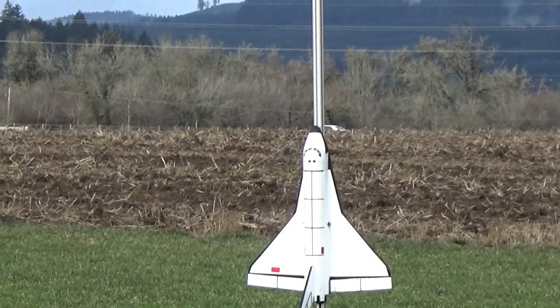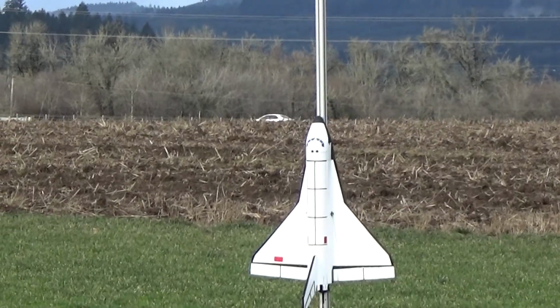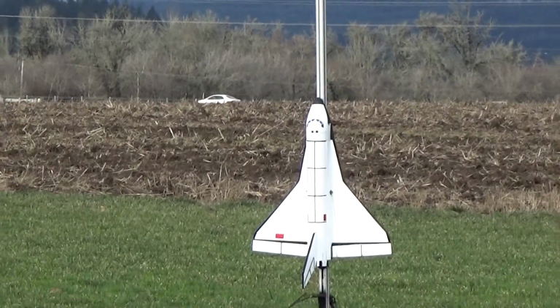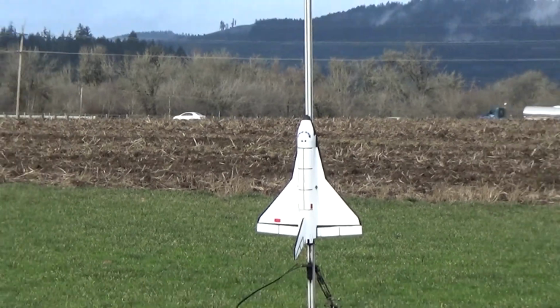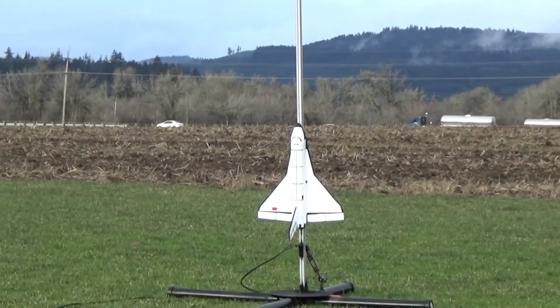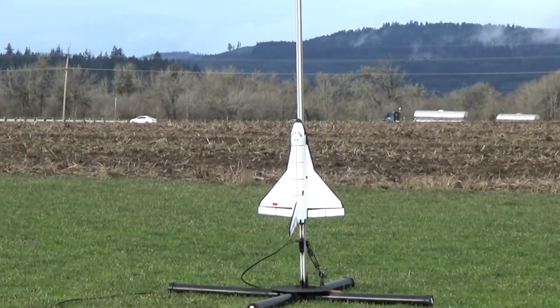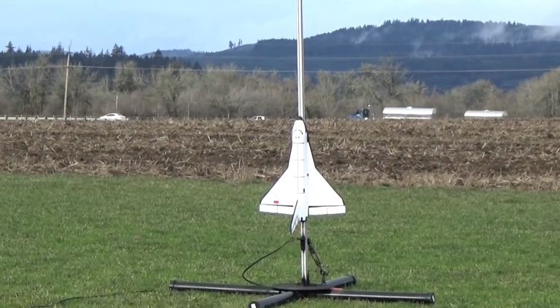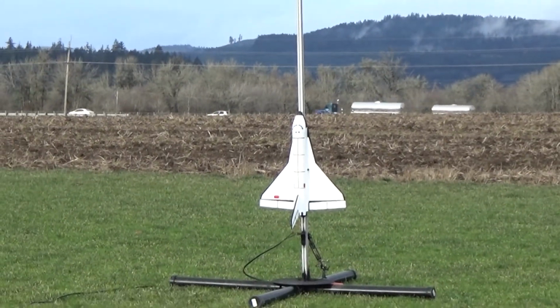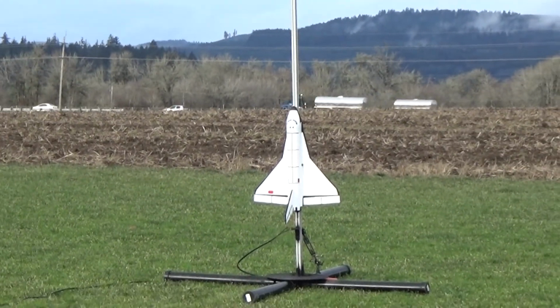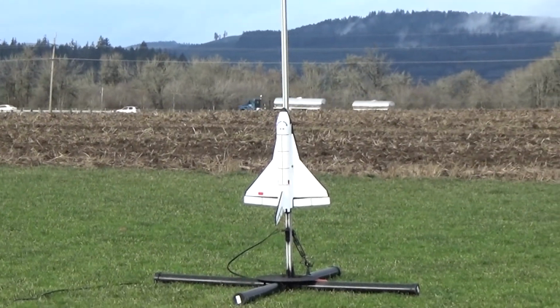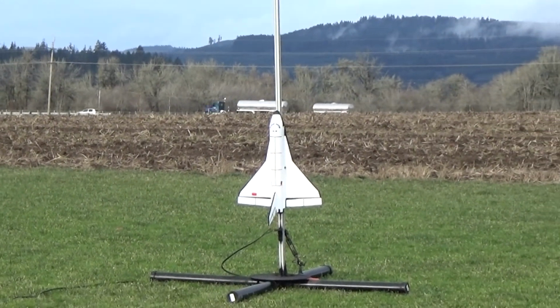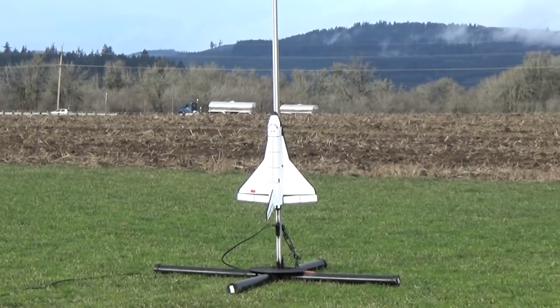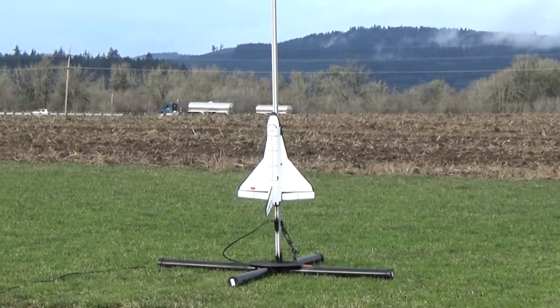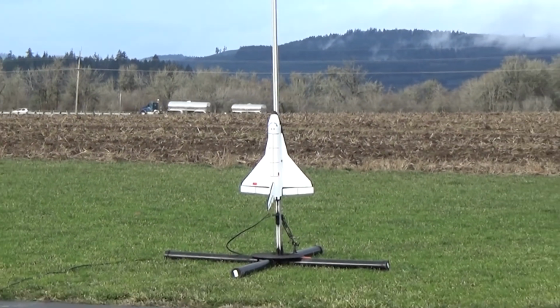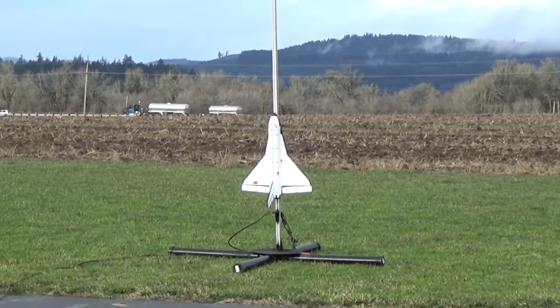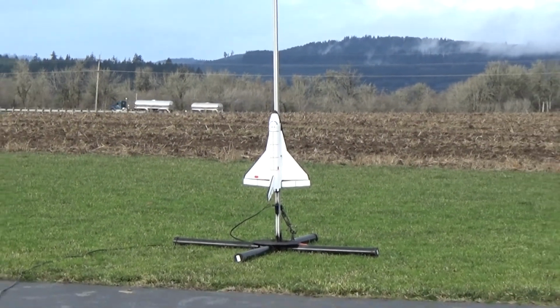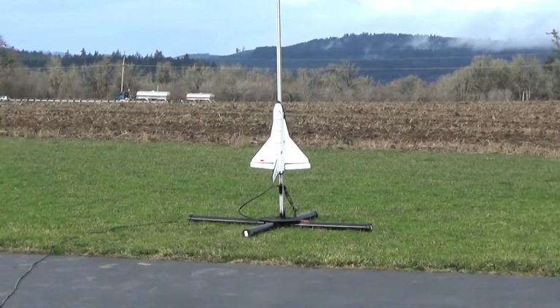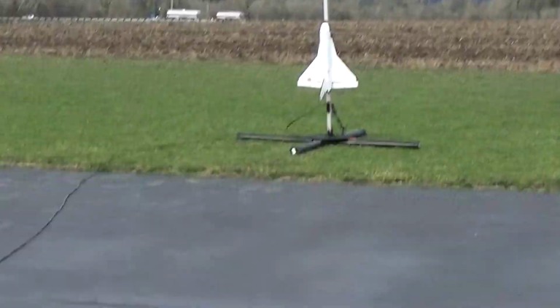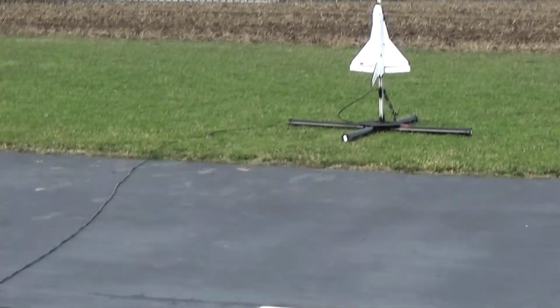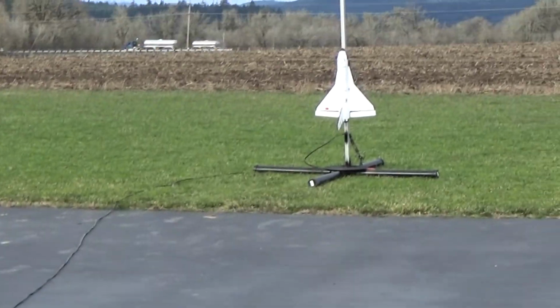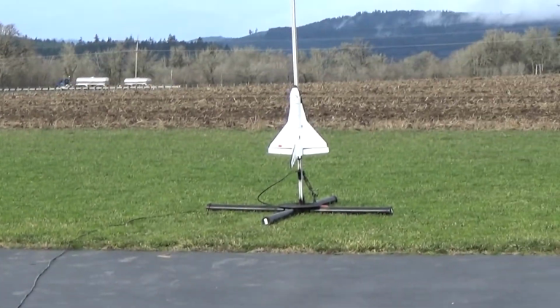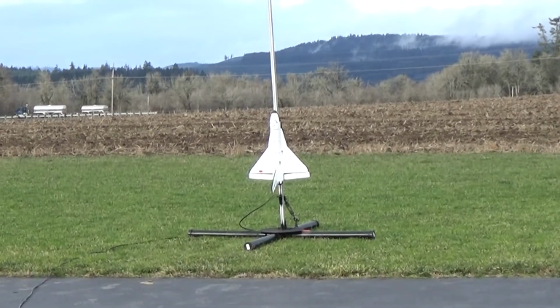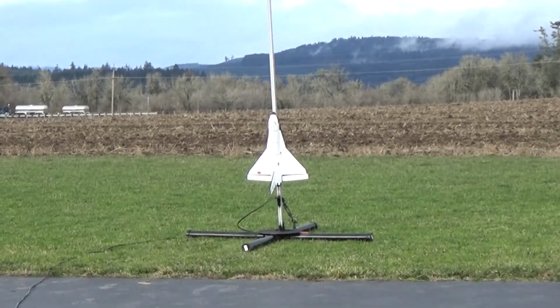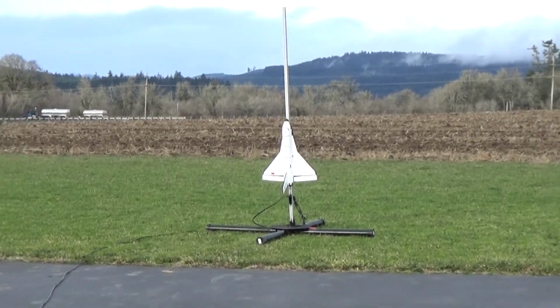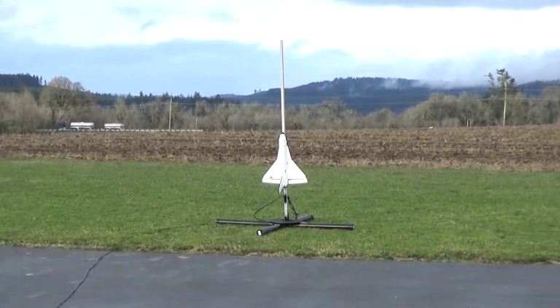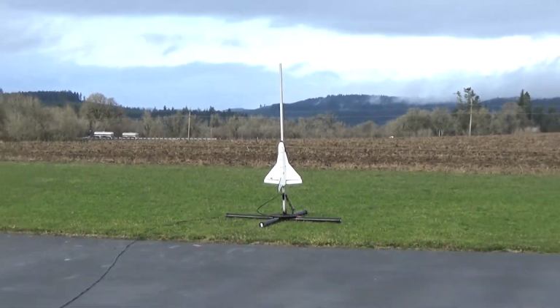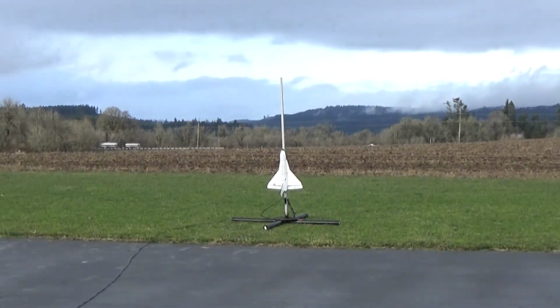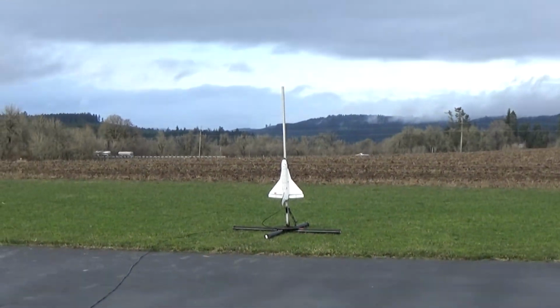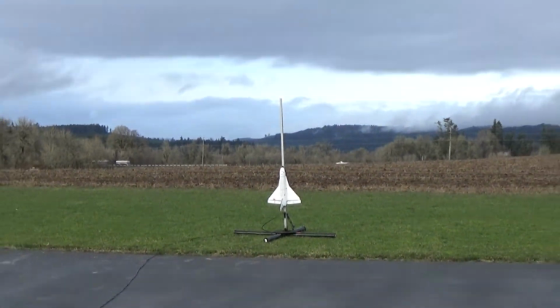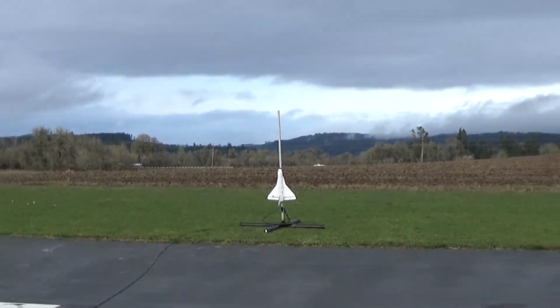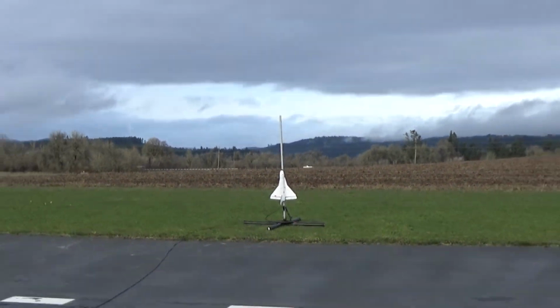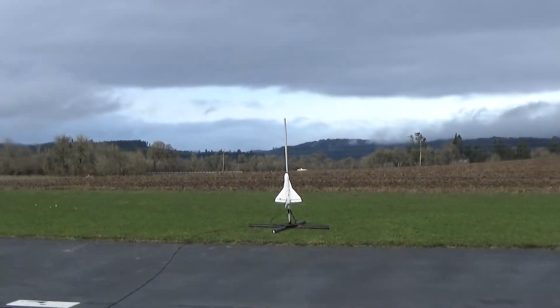All right, Russian Buran Shuttle. One, two, three.